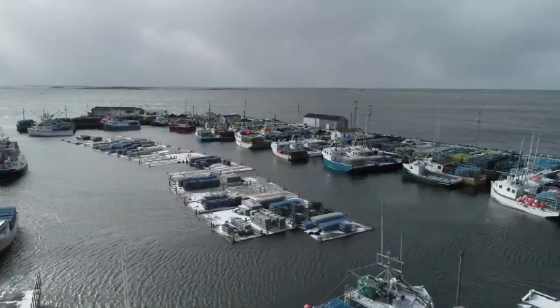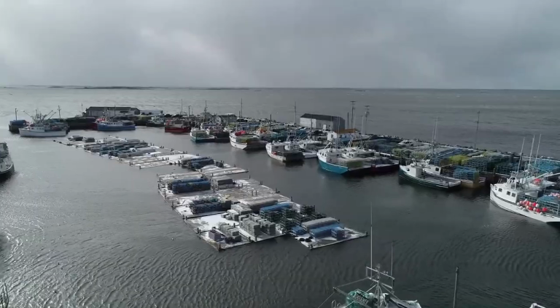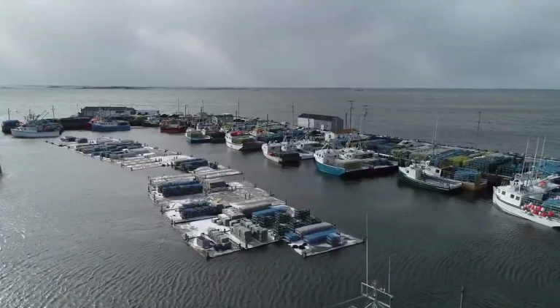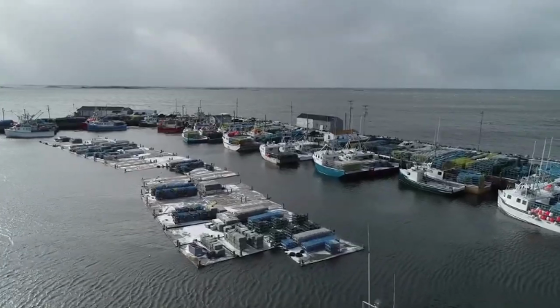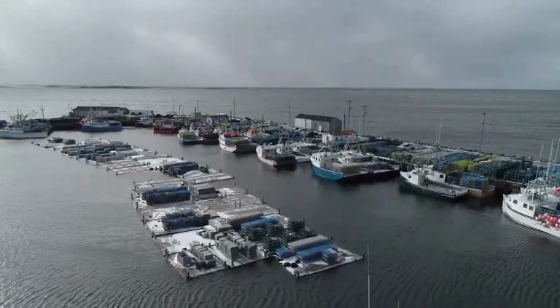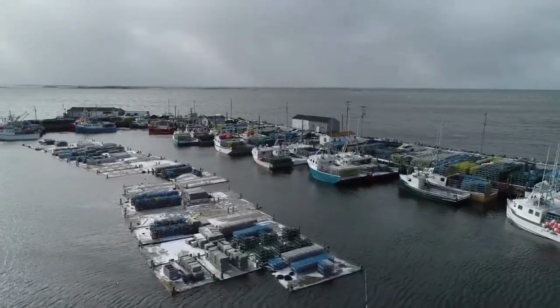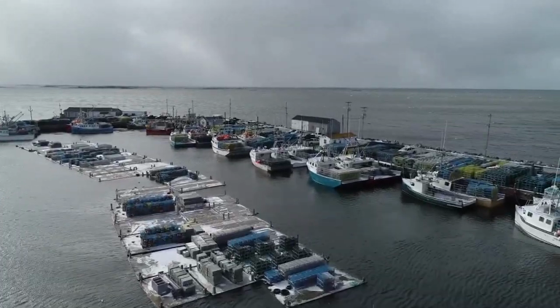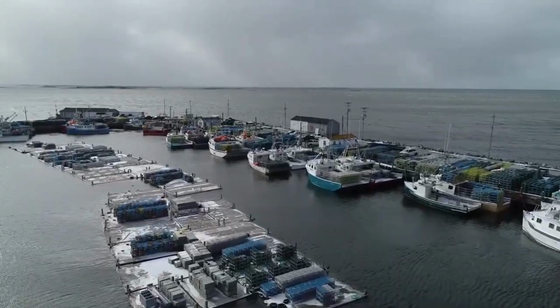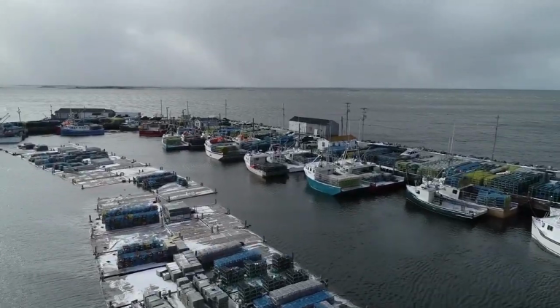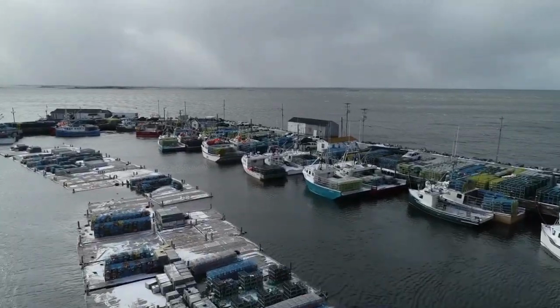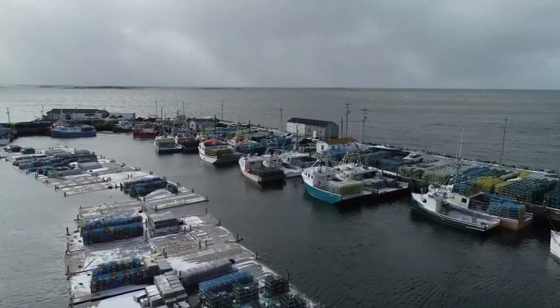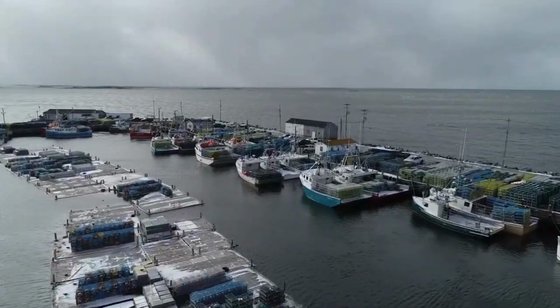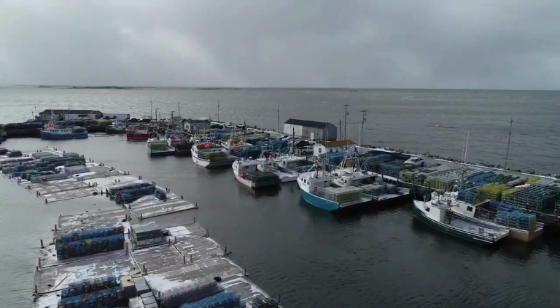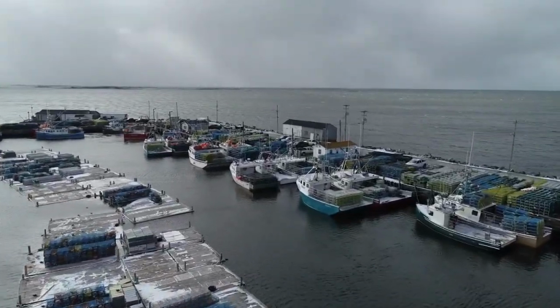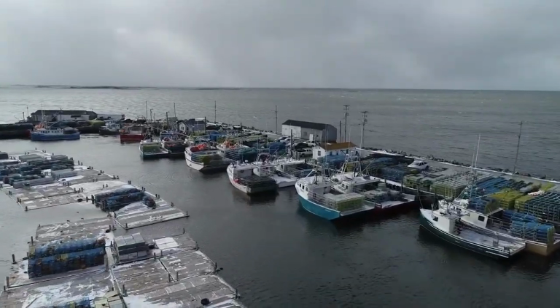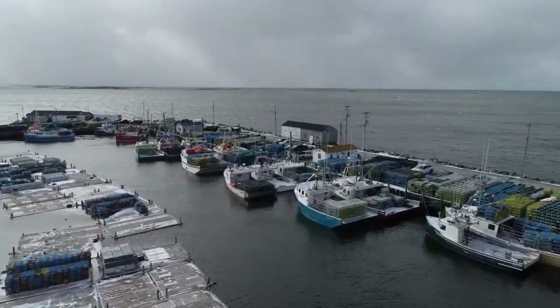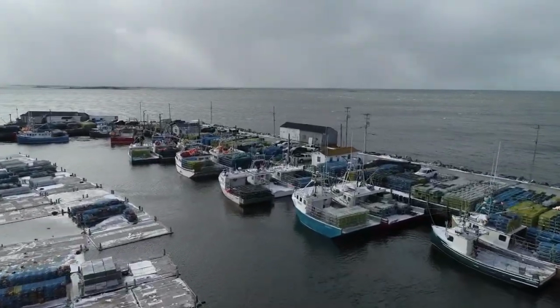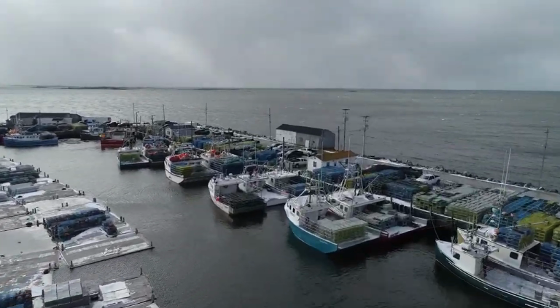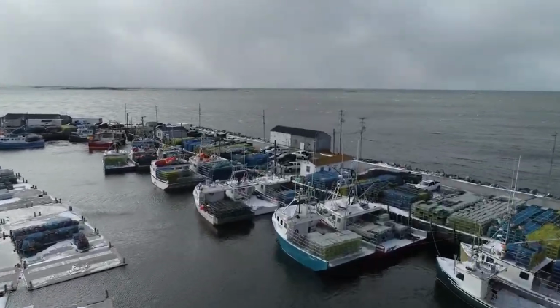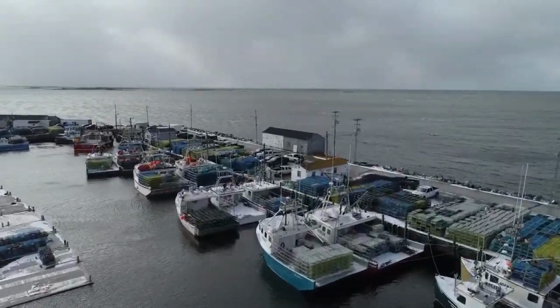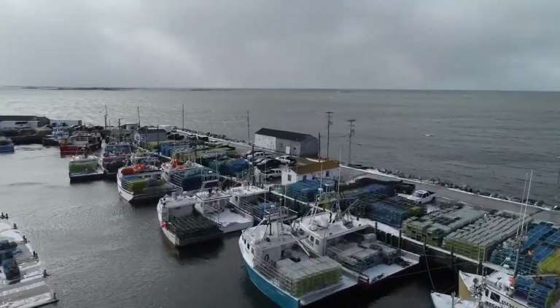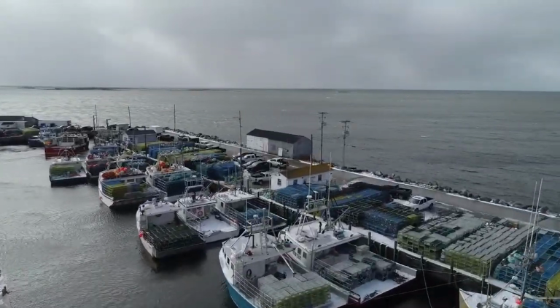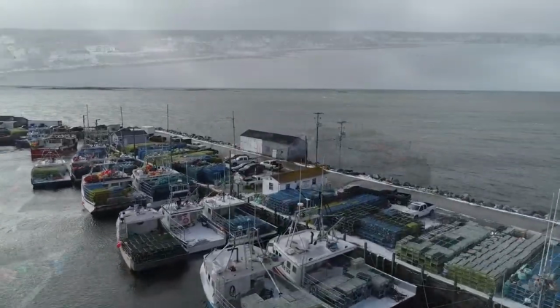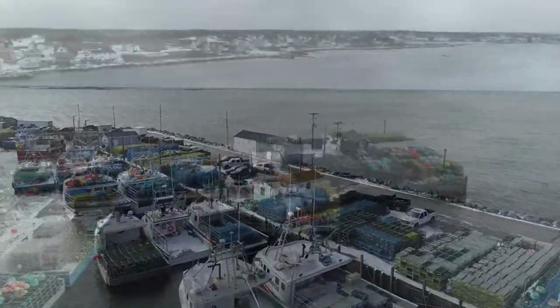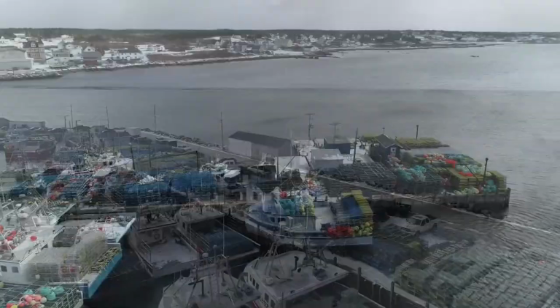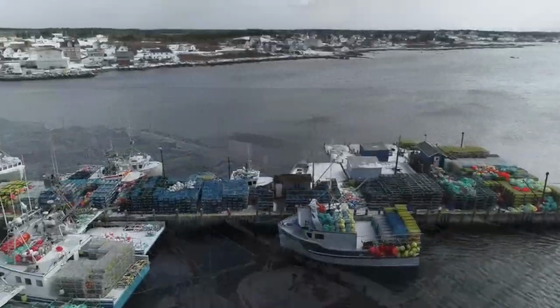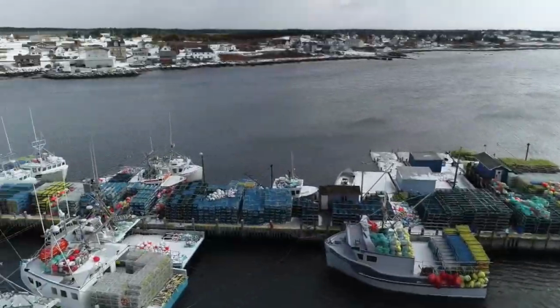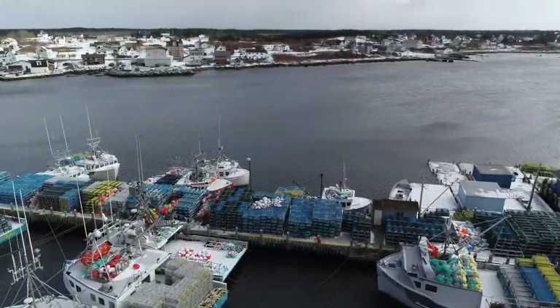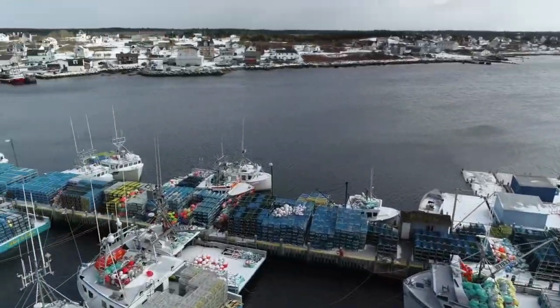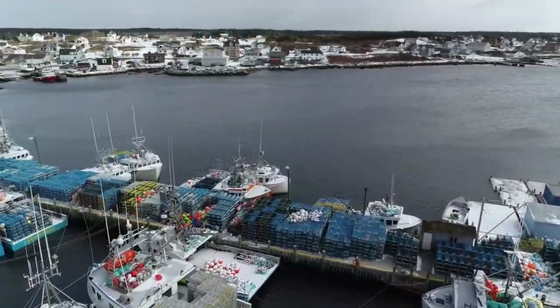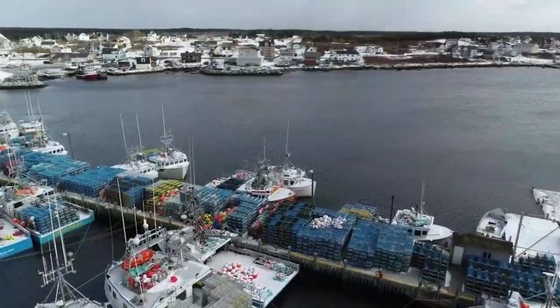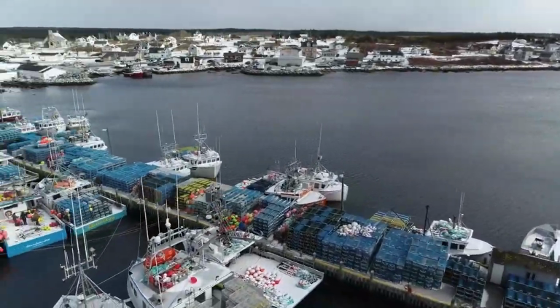All the Cape Islanders here are fully loaded with lobster traps and ready for setting them on dumping day — the most important day of the year.